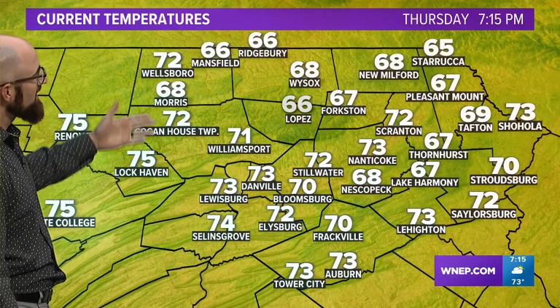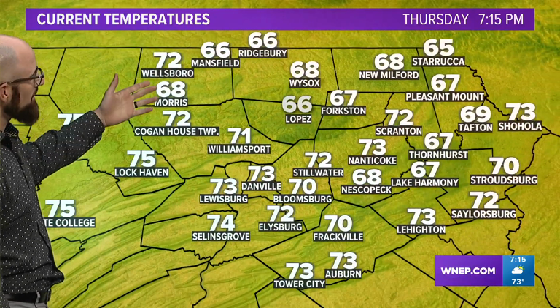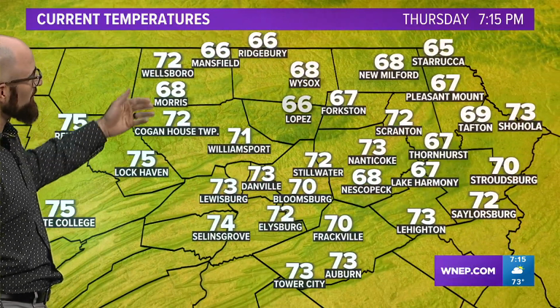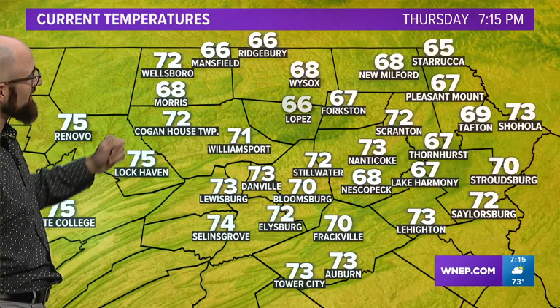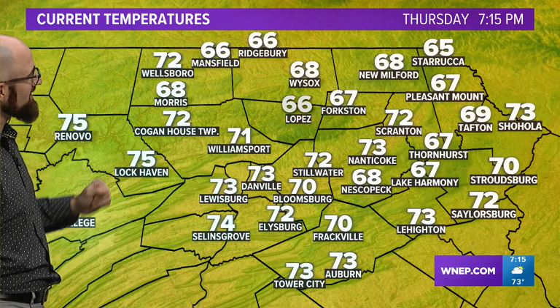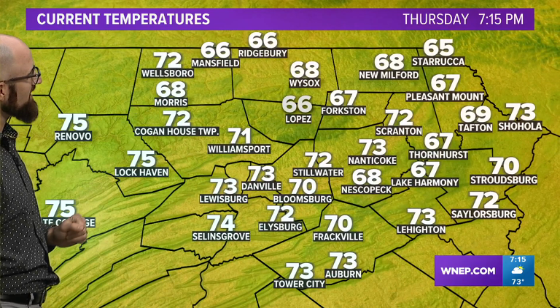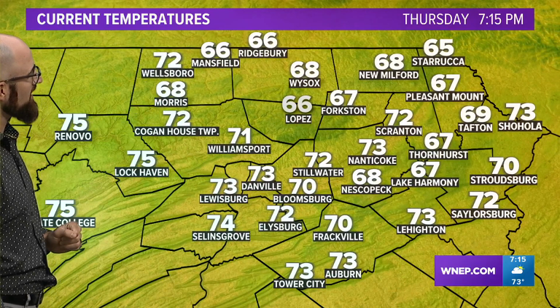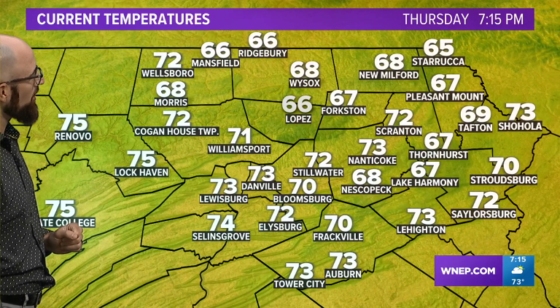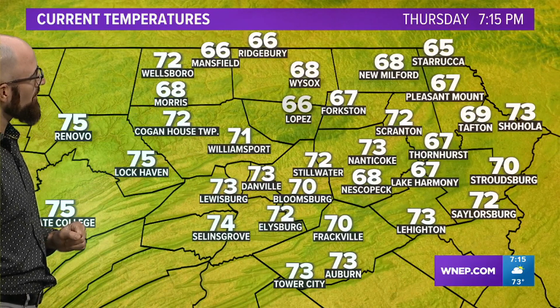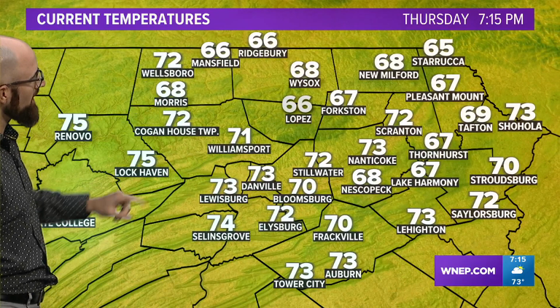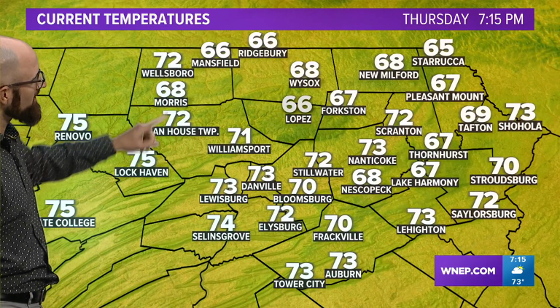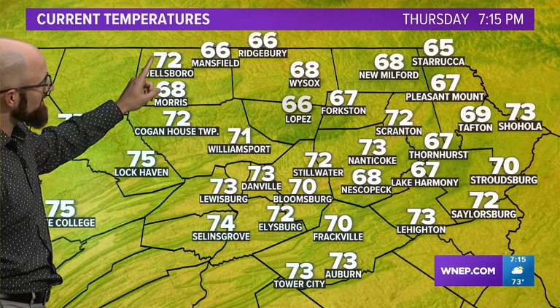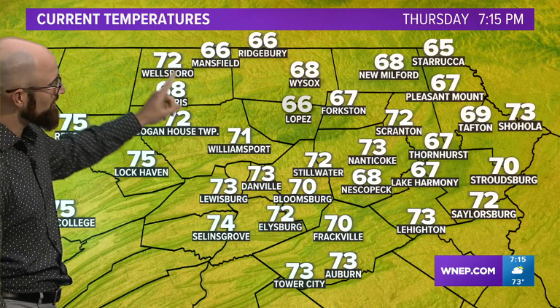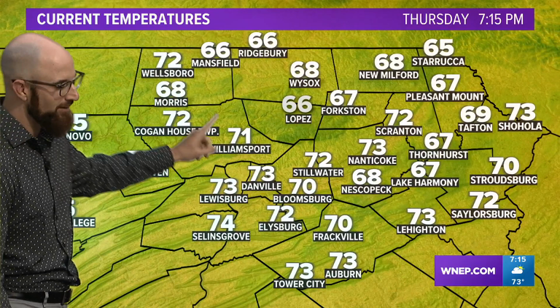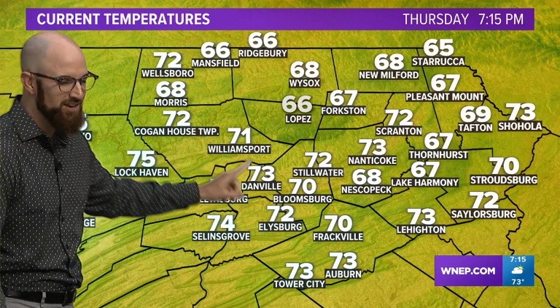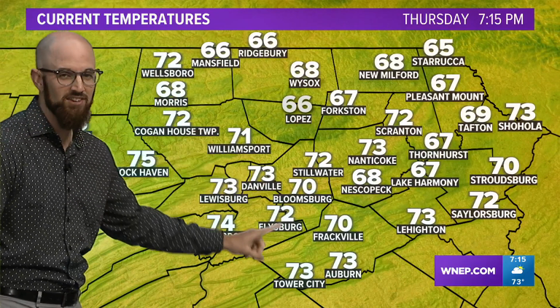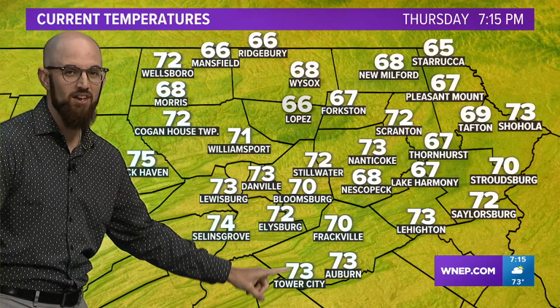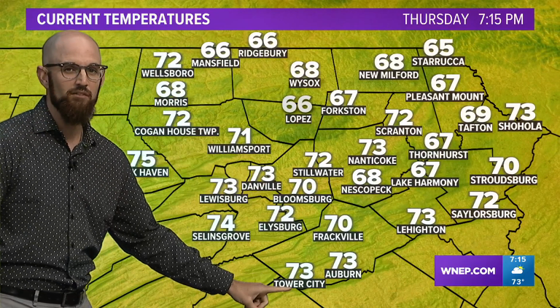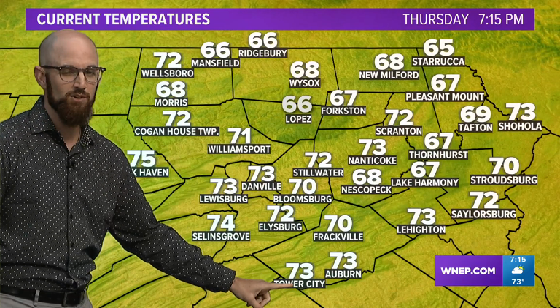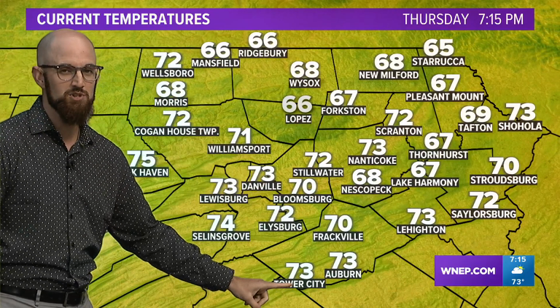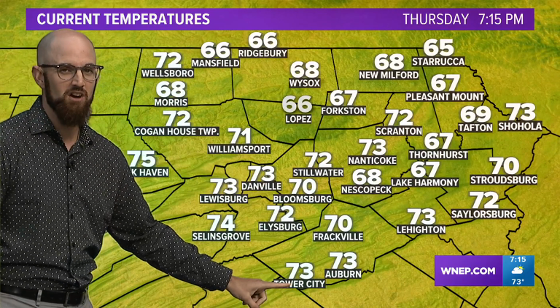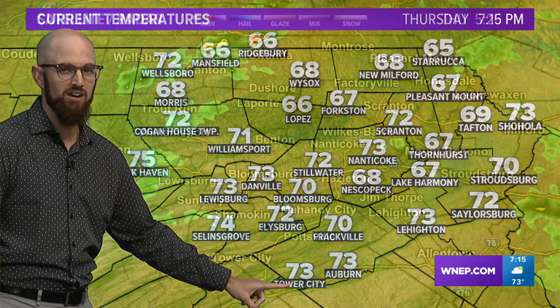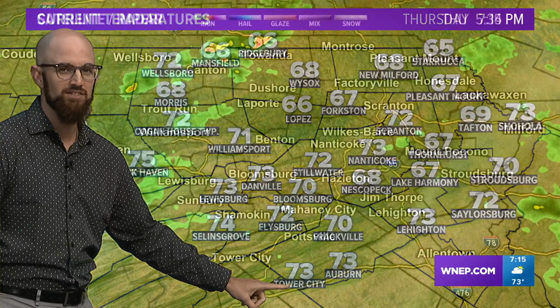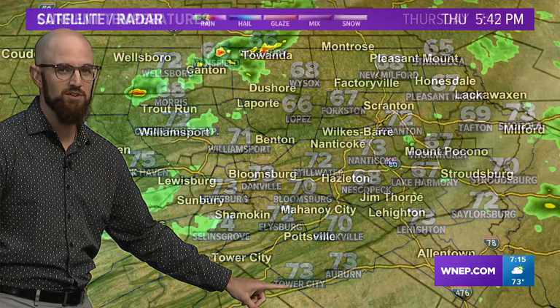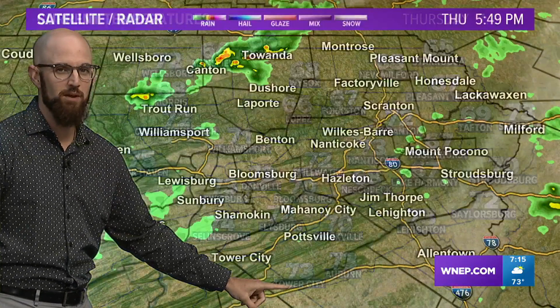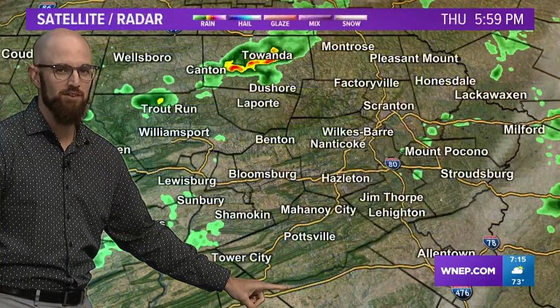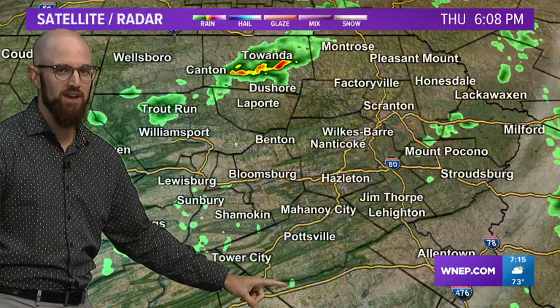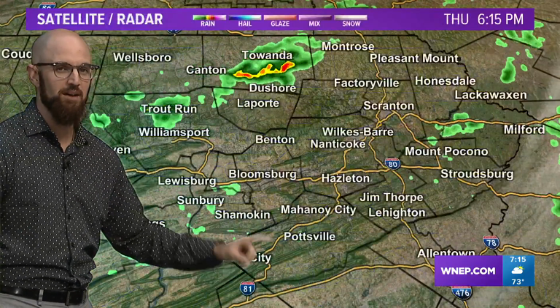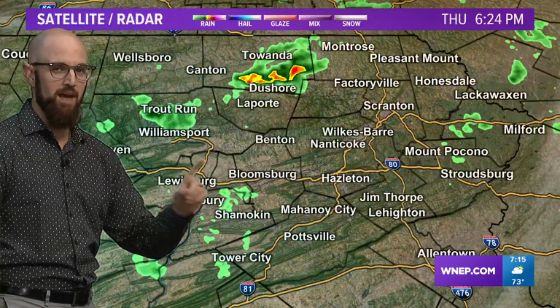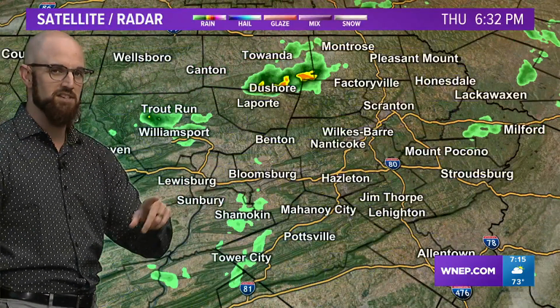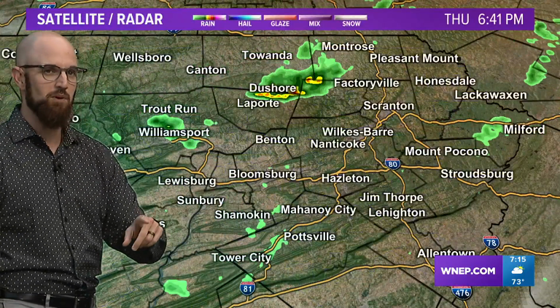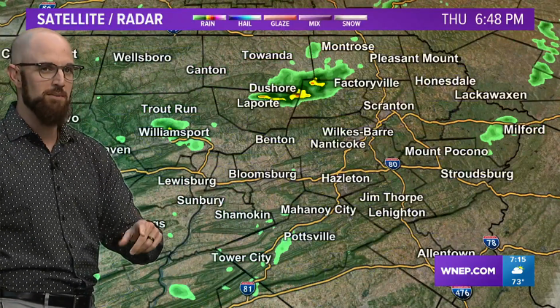Look at Dewshore sitting at 65, double sixes in Lopez, and some 70s for a good chunk of central Pennsylvania.